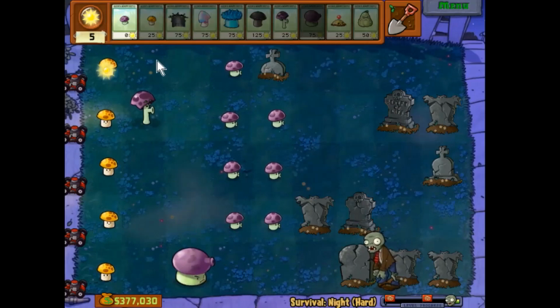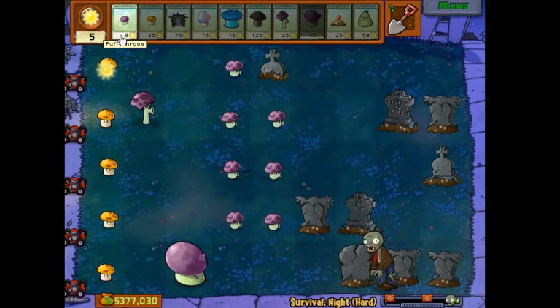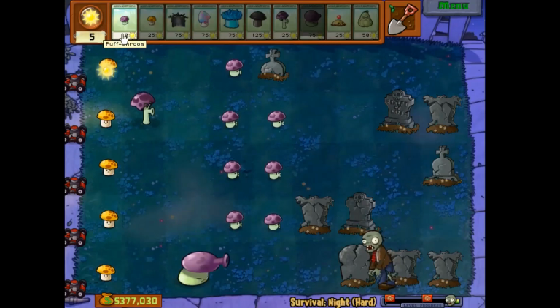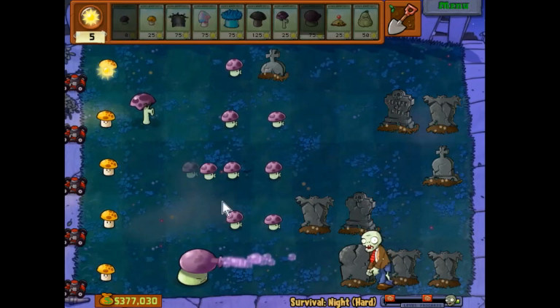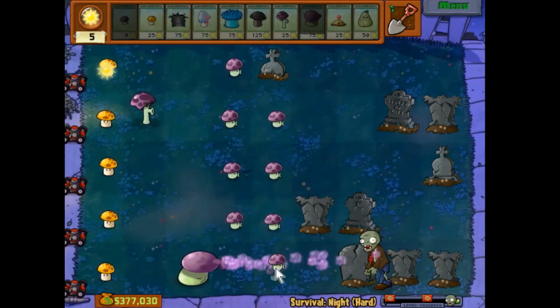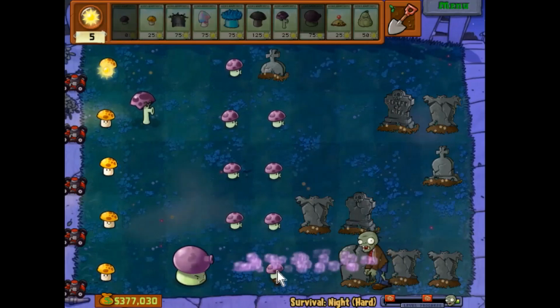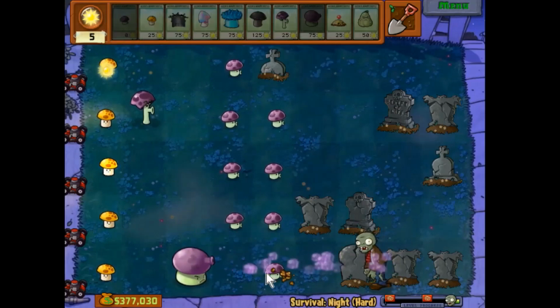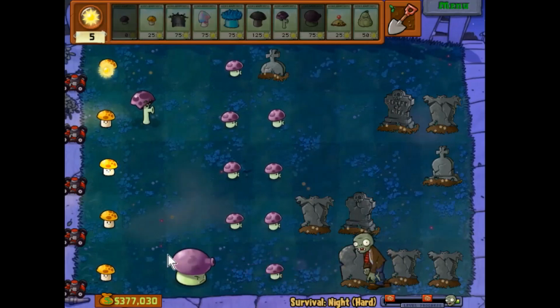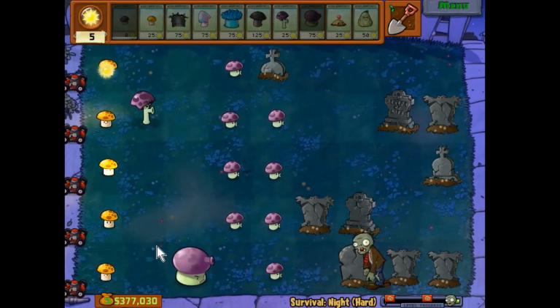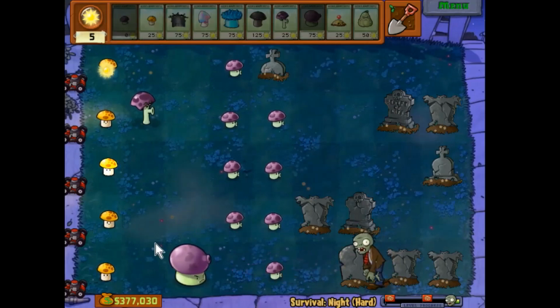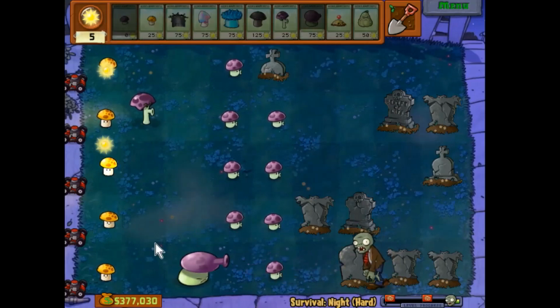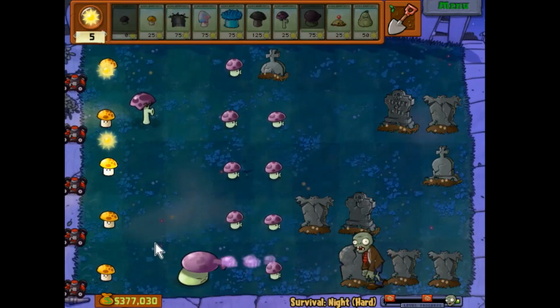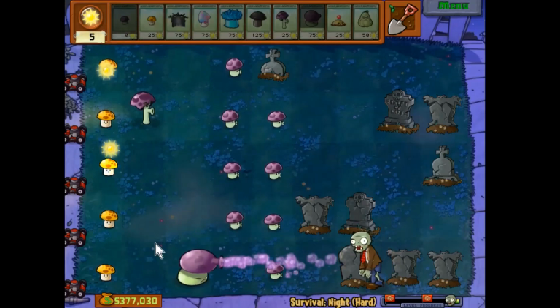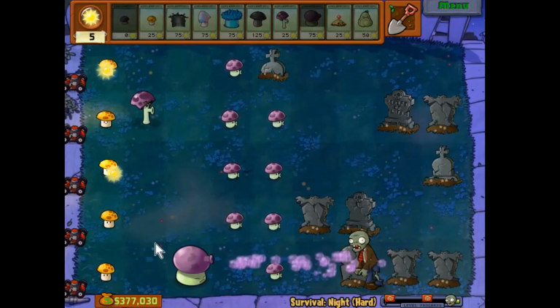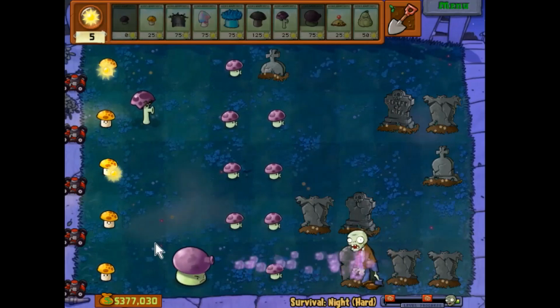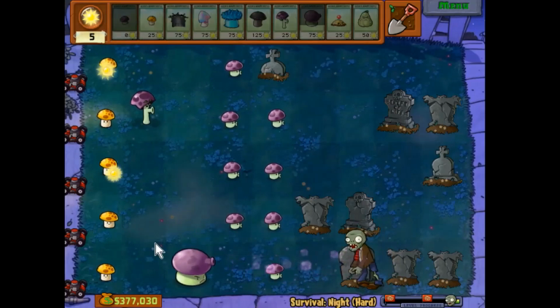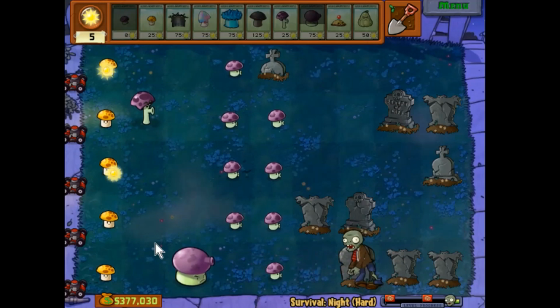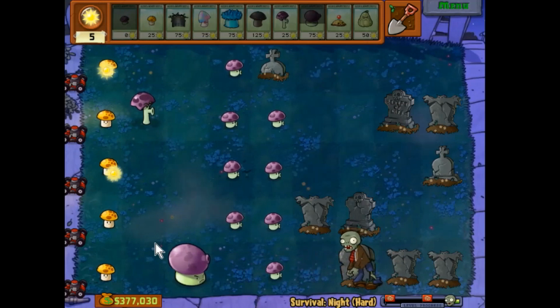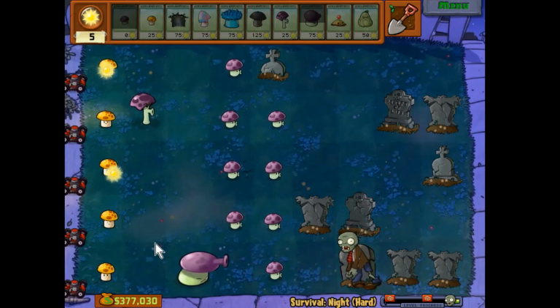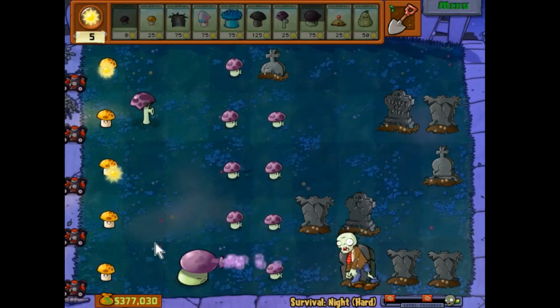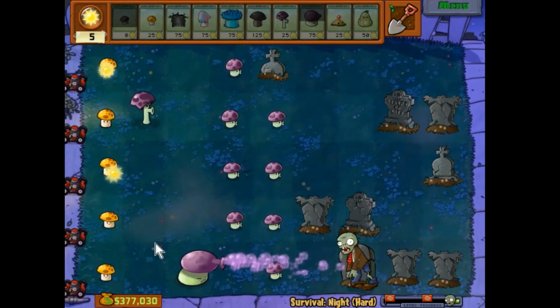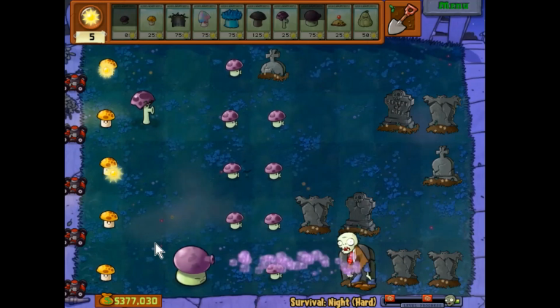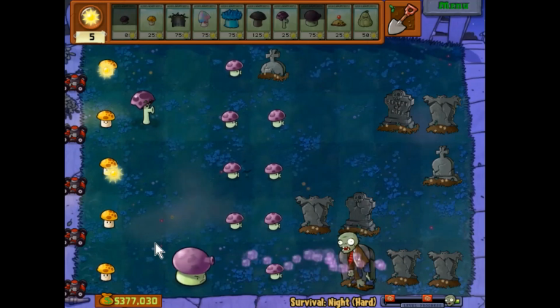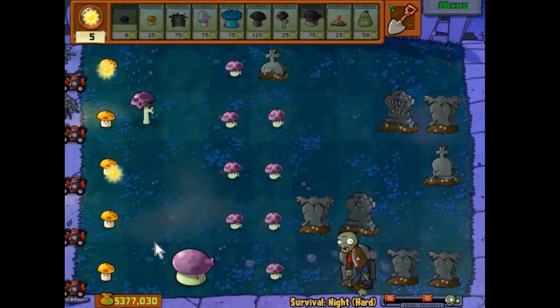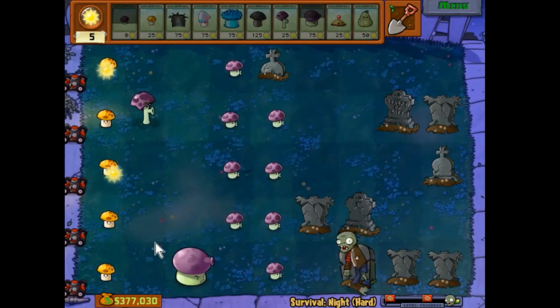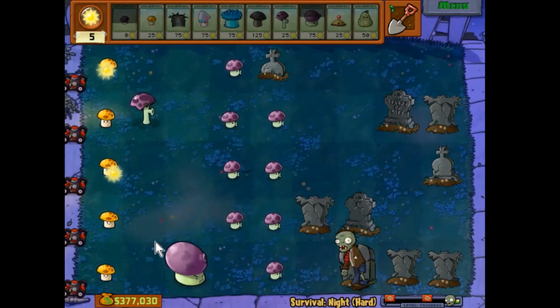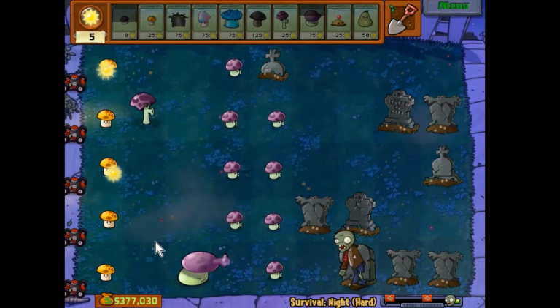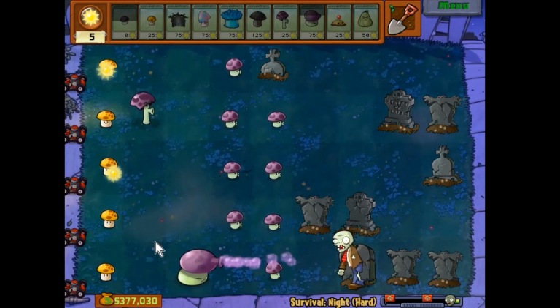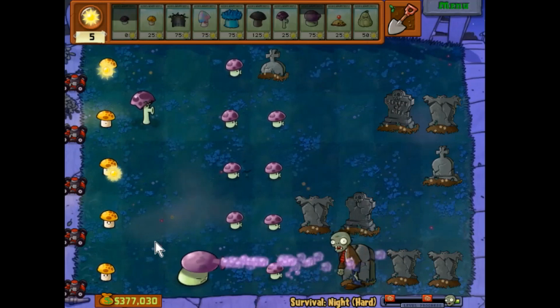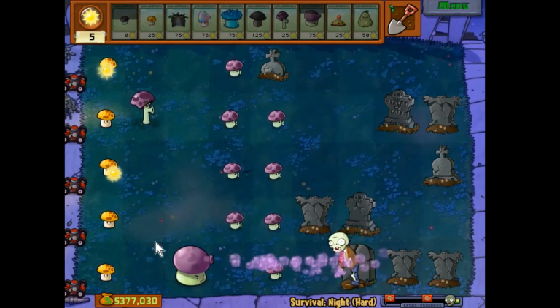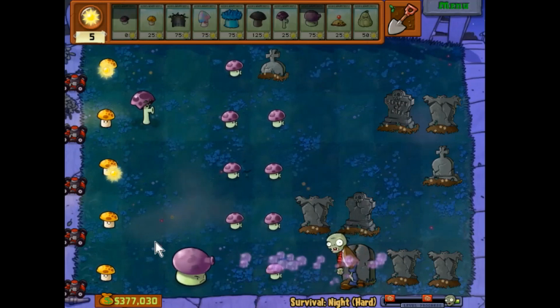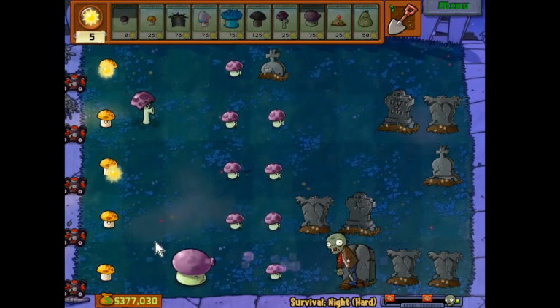Because the sun is down during the night, you are forced to use fungus instead of plants because they are more cost effective than the regular plants are.